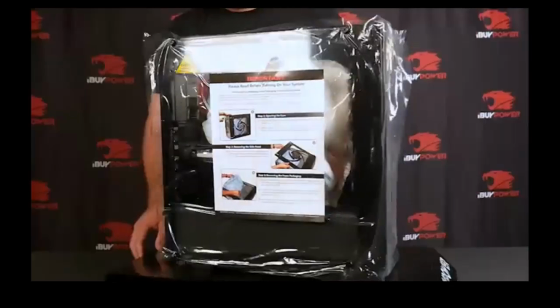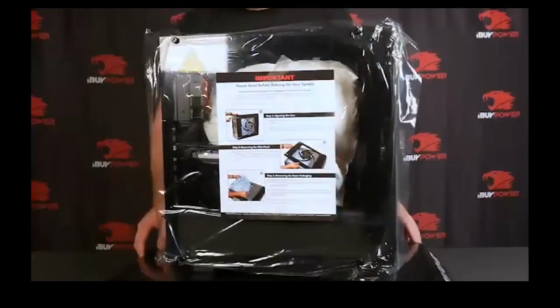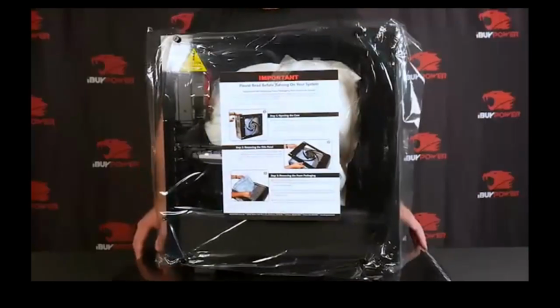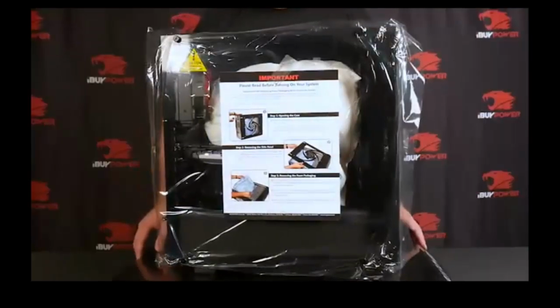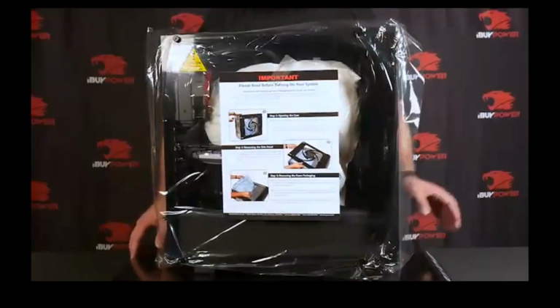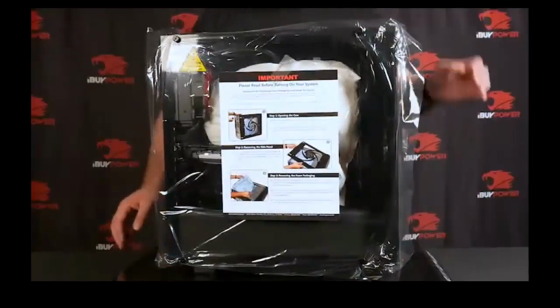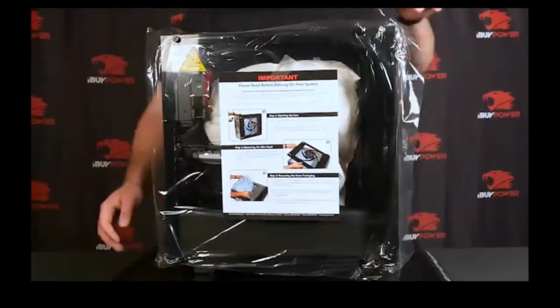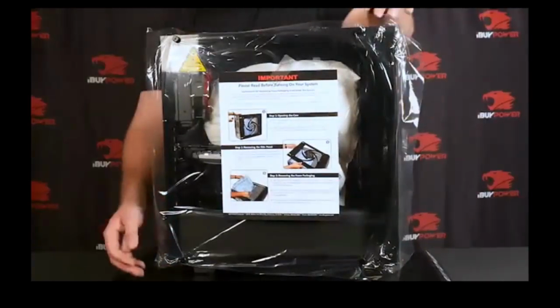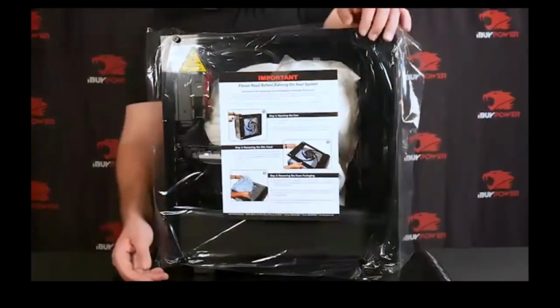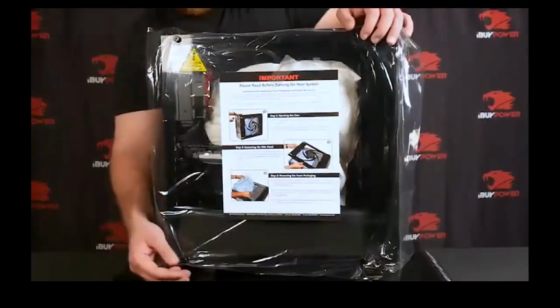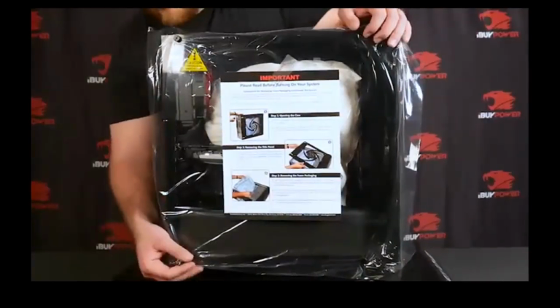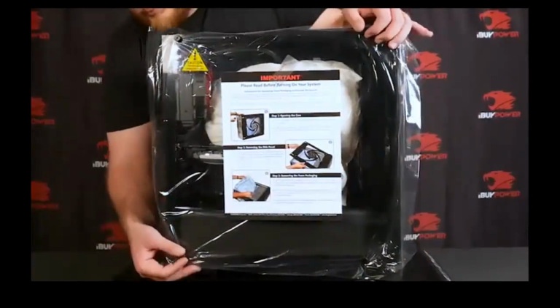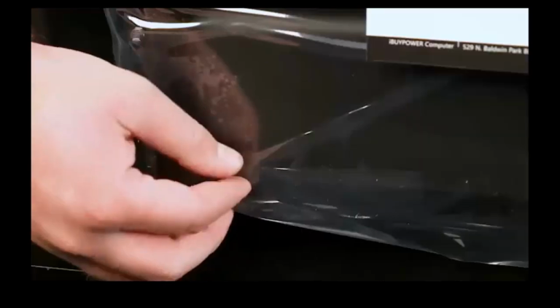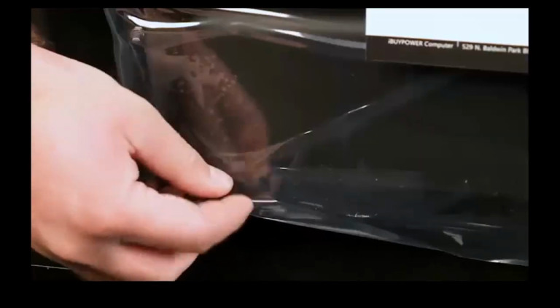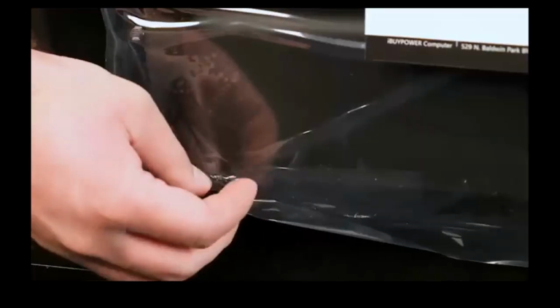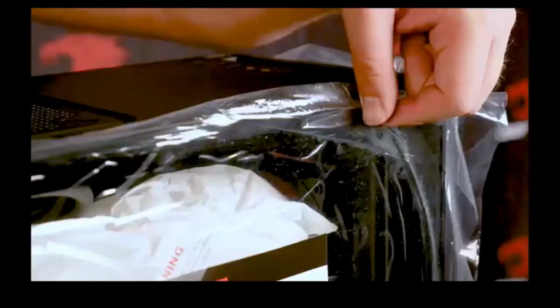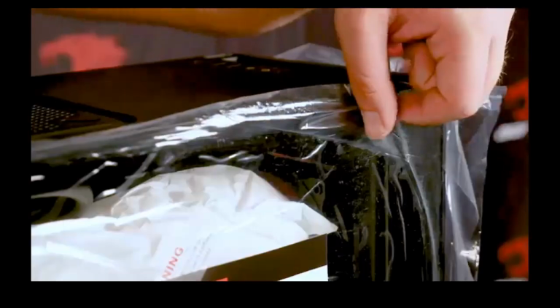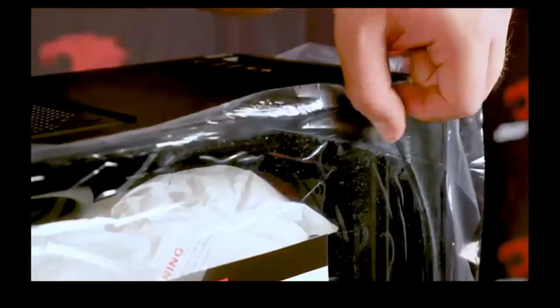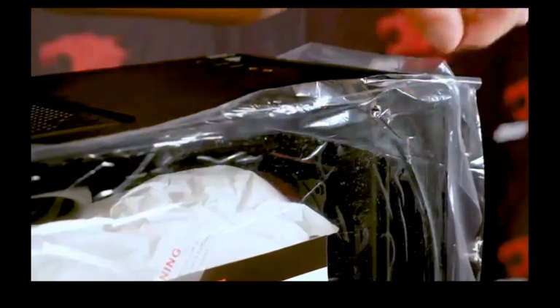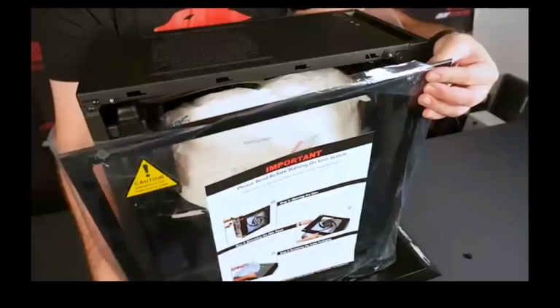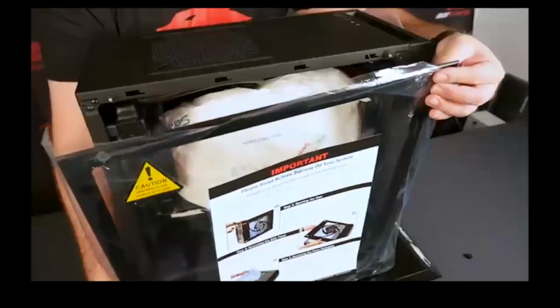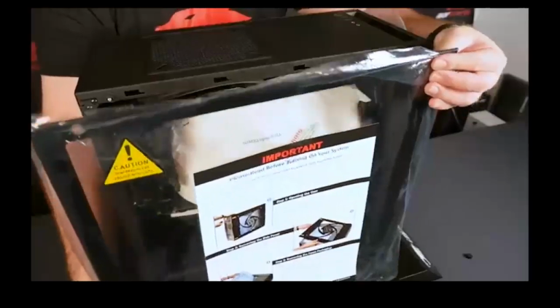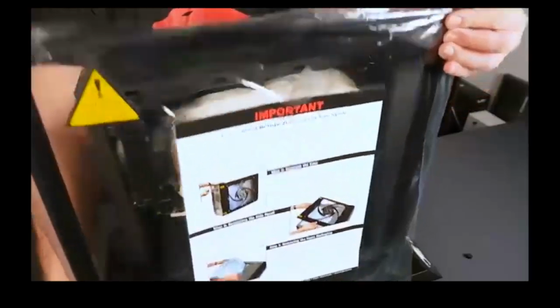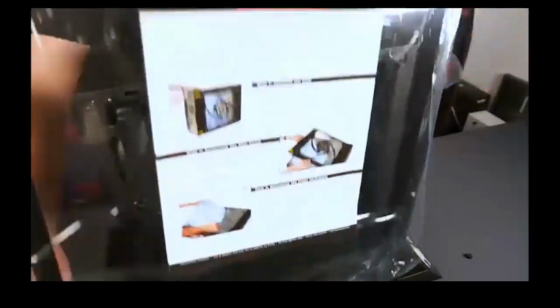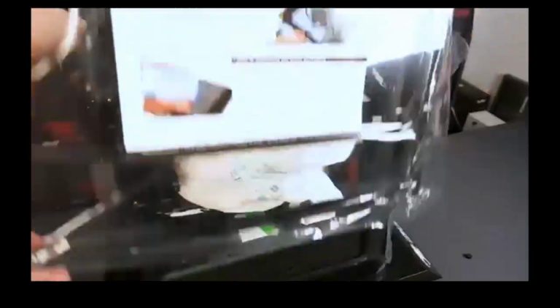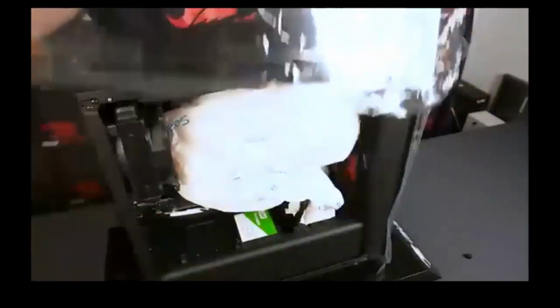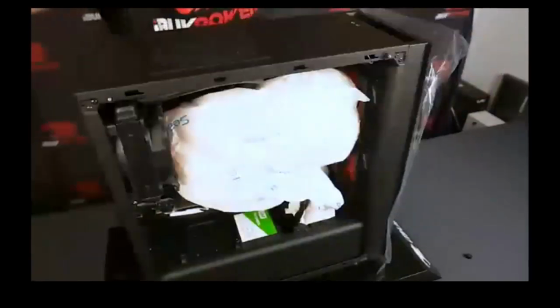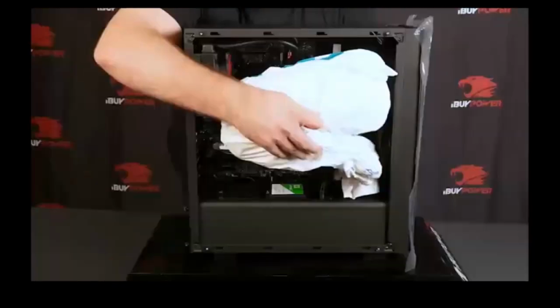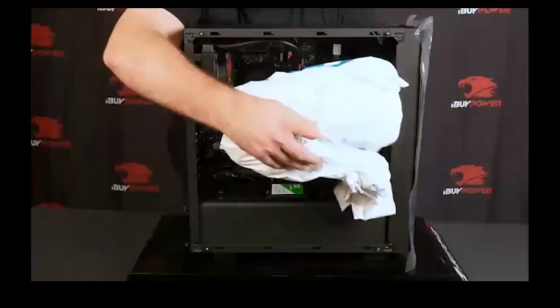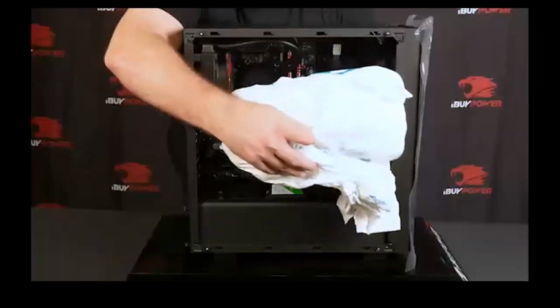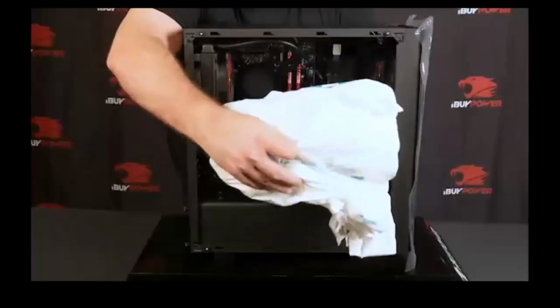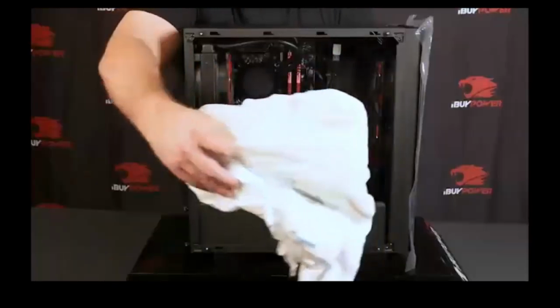Before you plug in, there's a few things you need to check. First, remove the side panel and take out the protective foam.